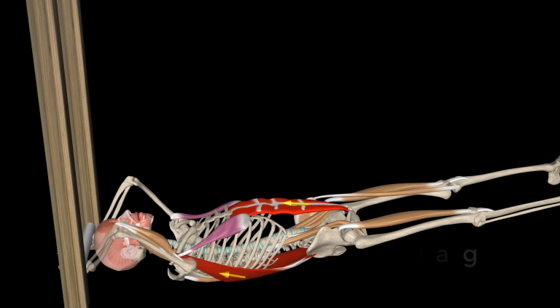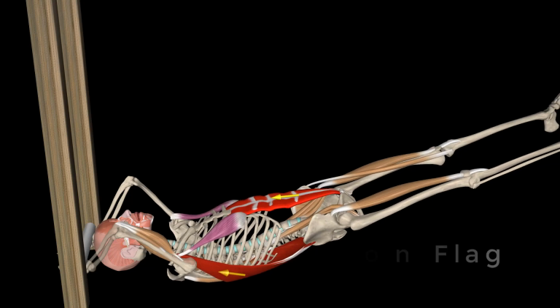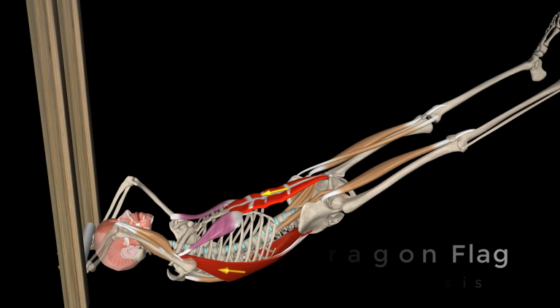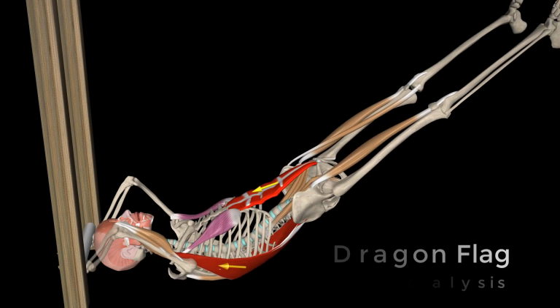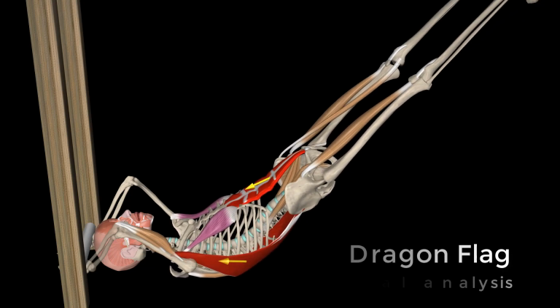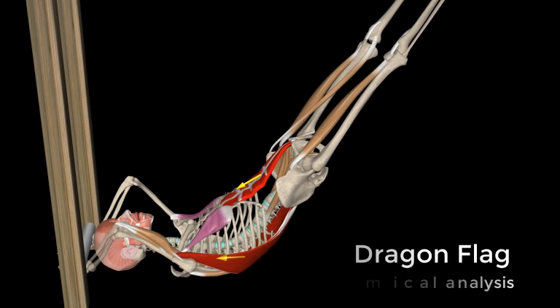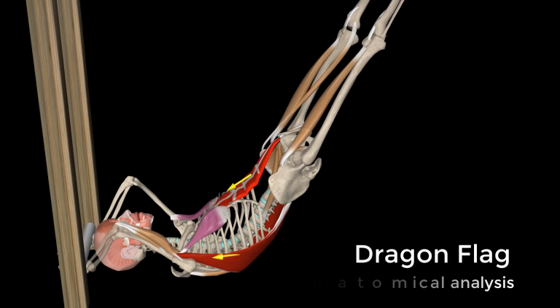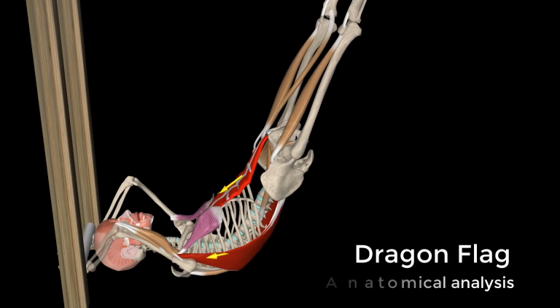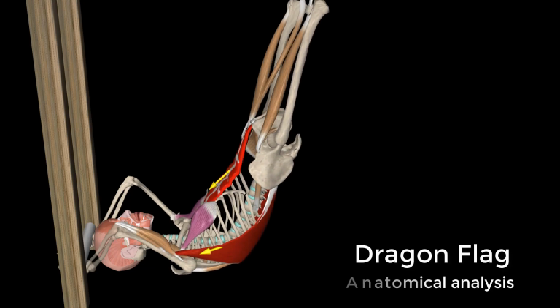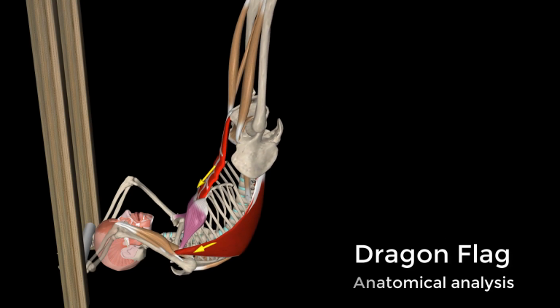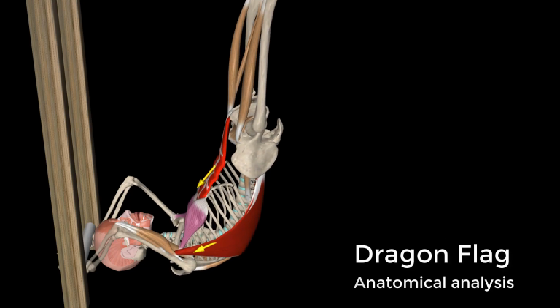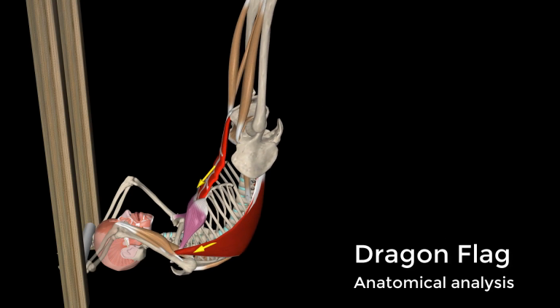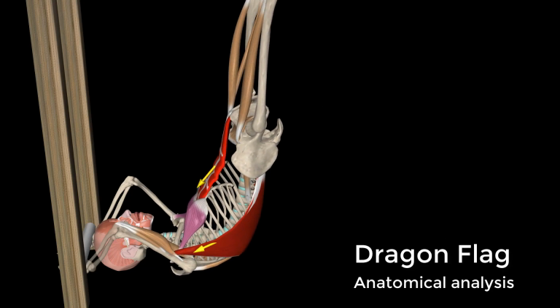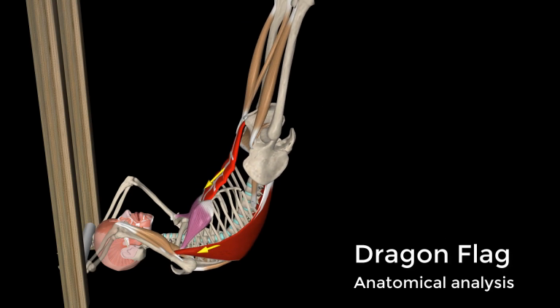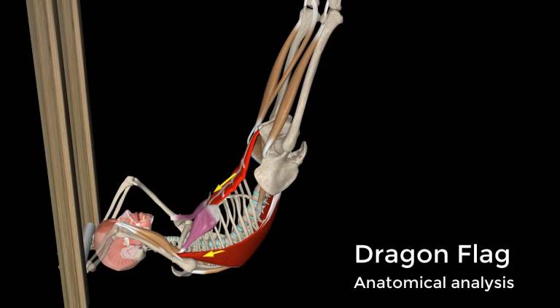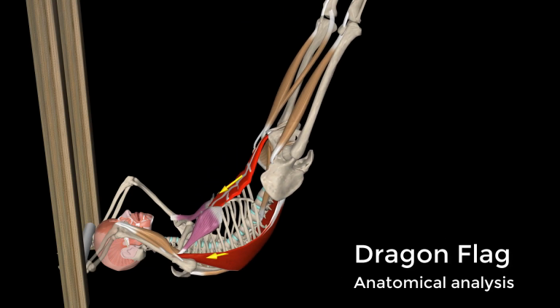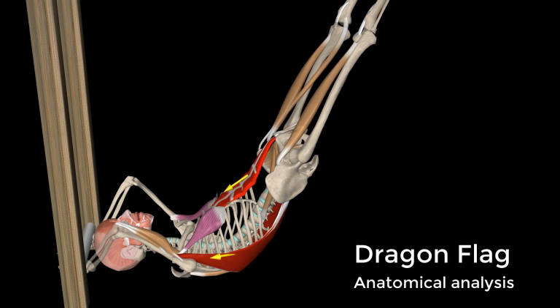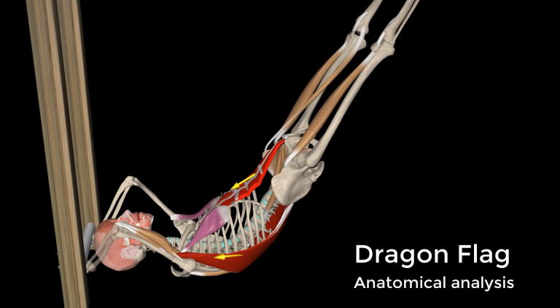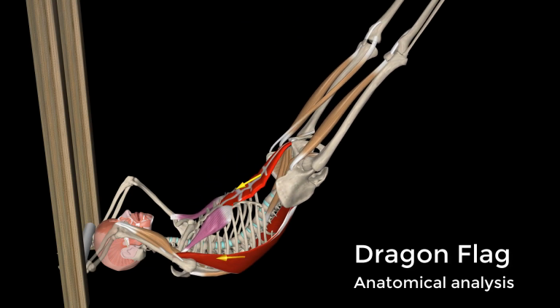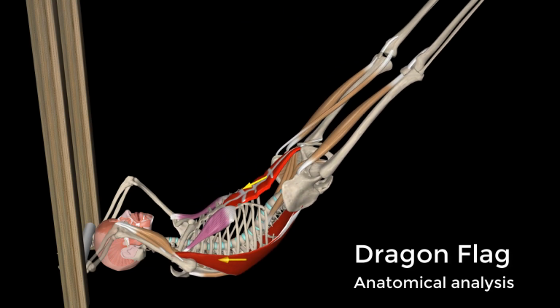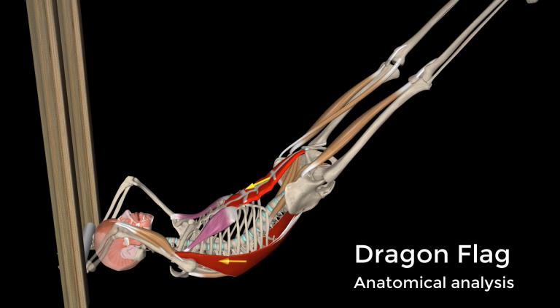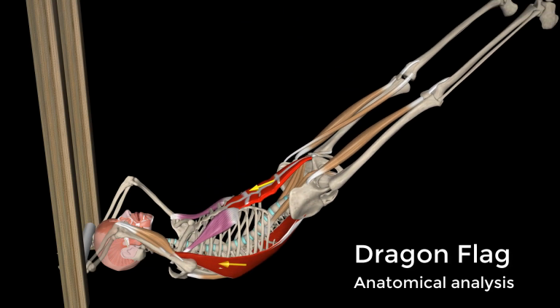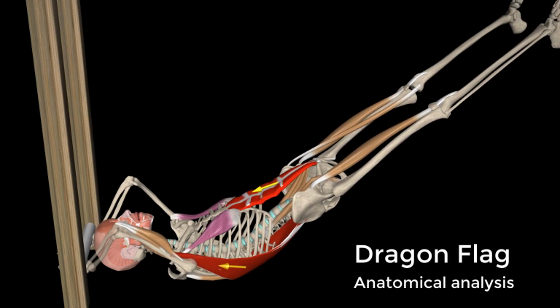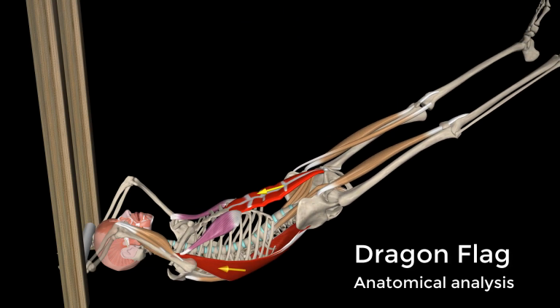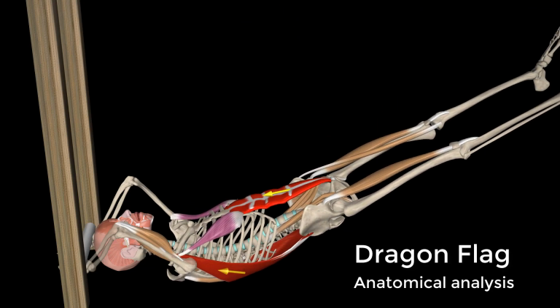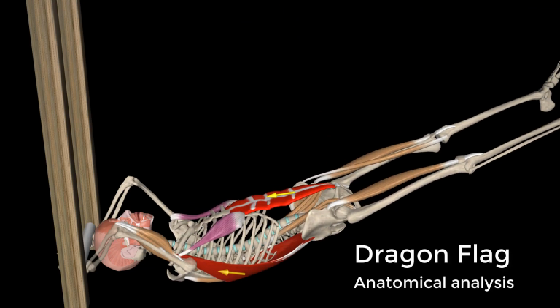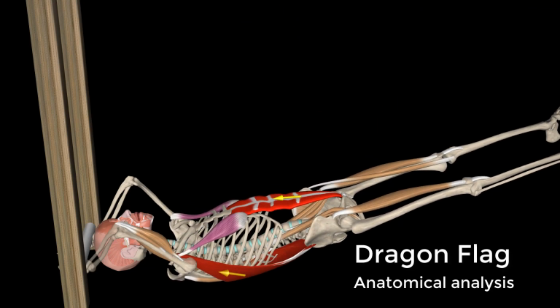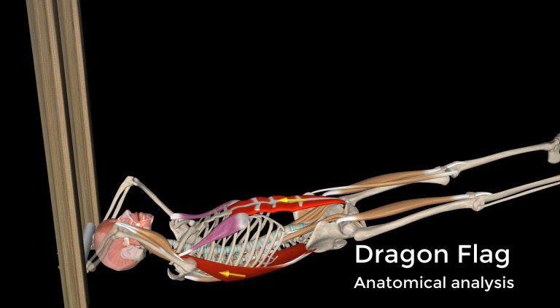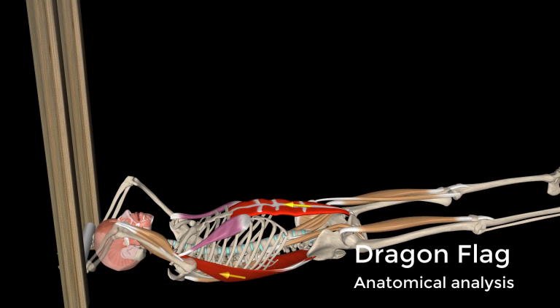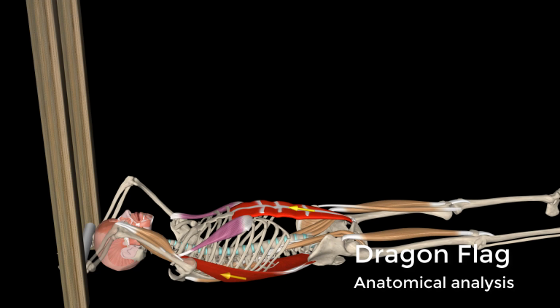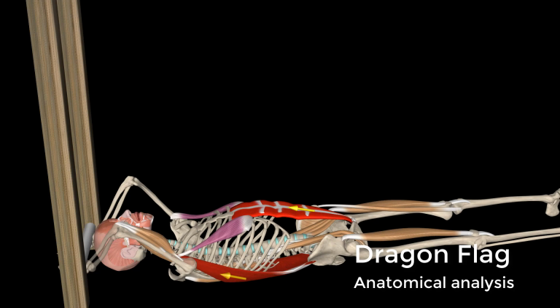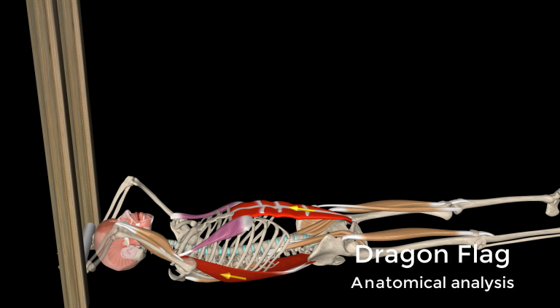Dragon Flag. The Dragon Flag is an advanced body weight core exercise.